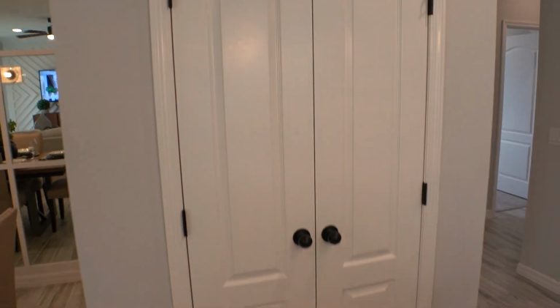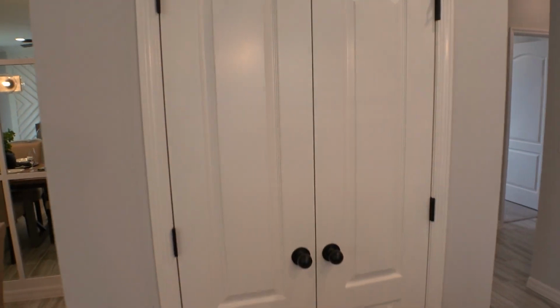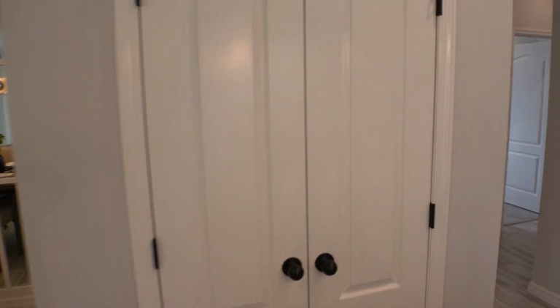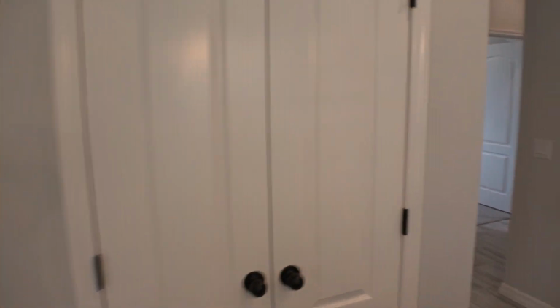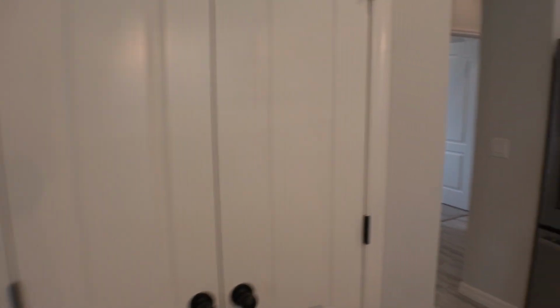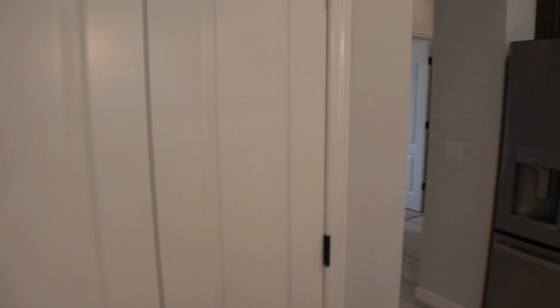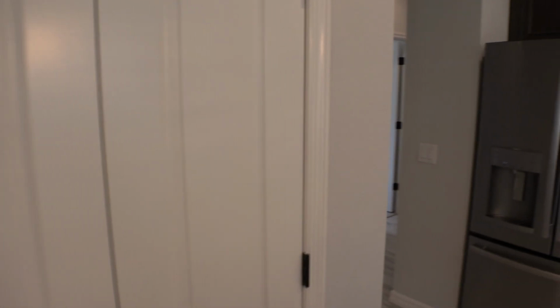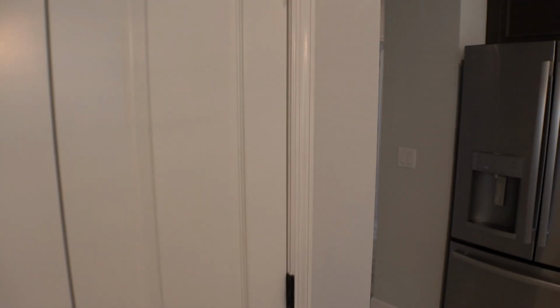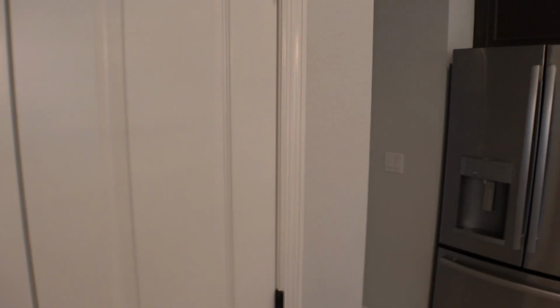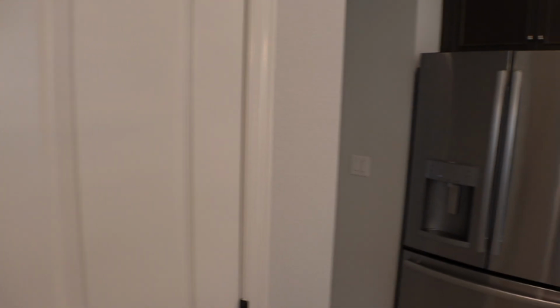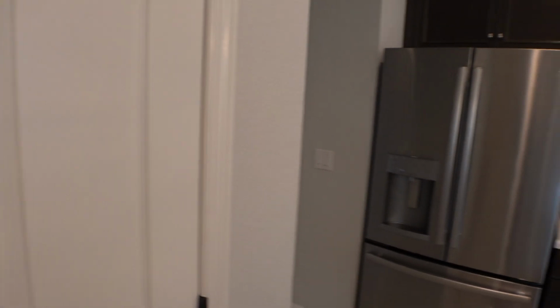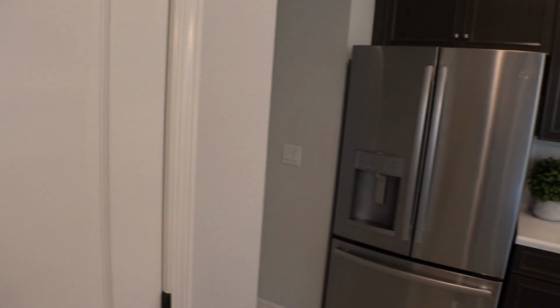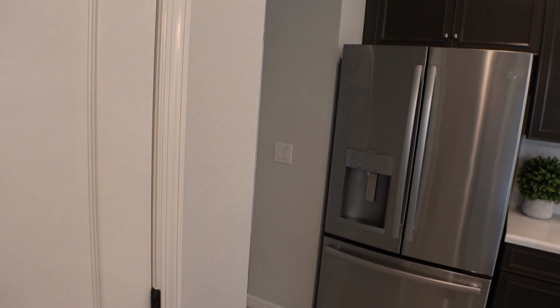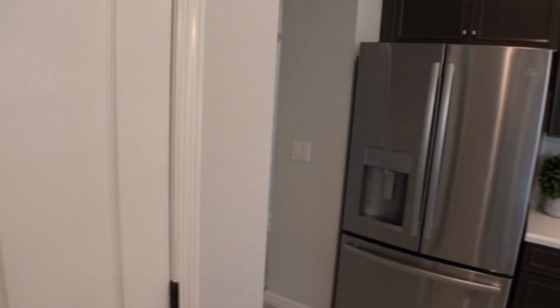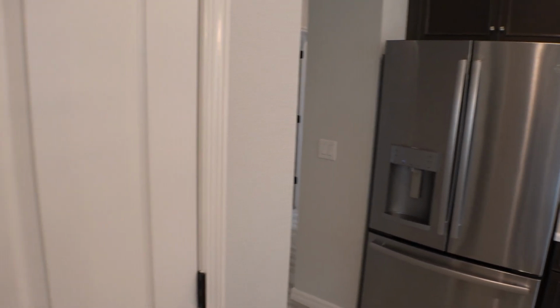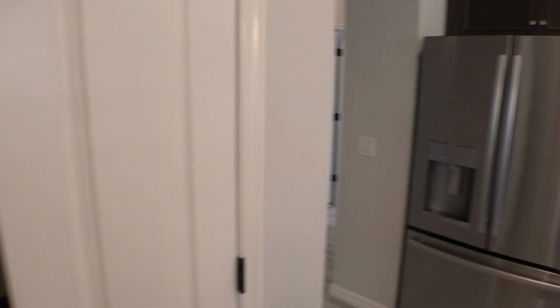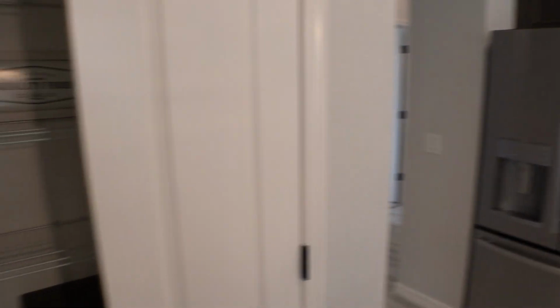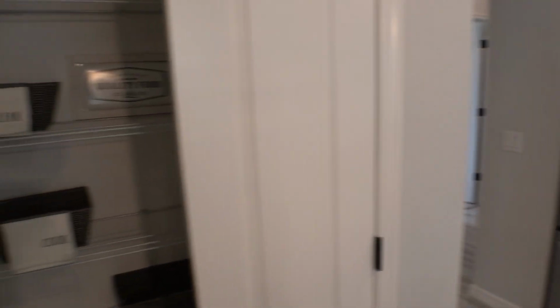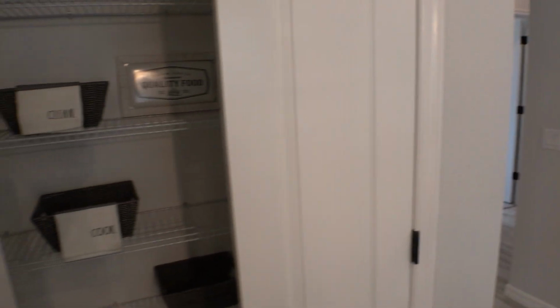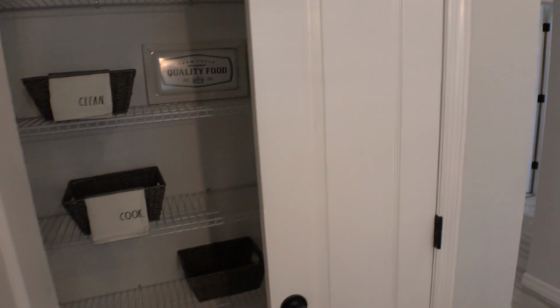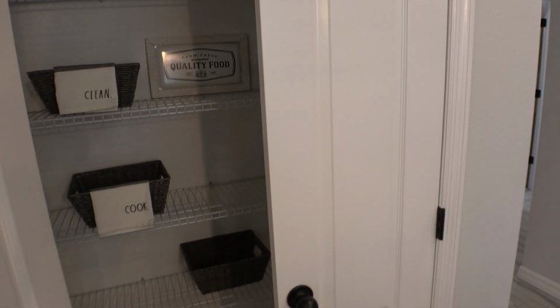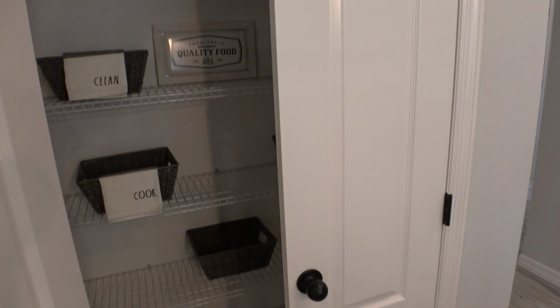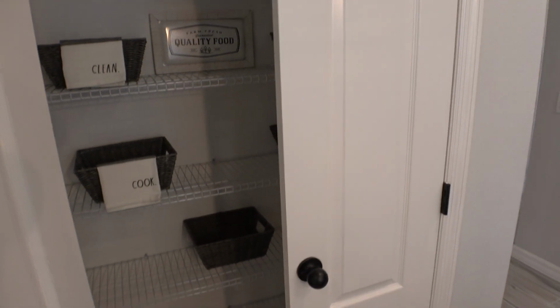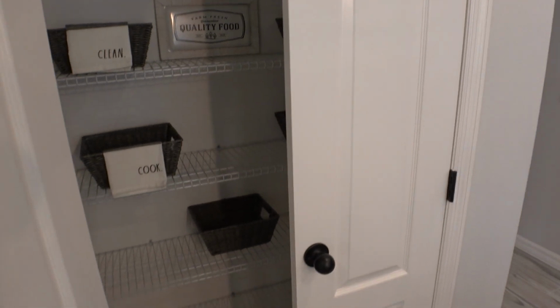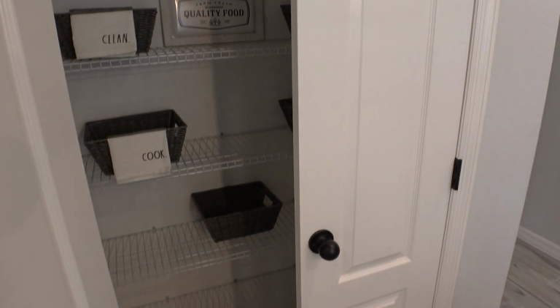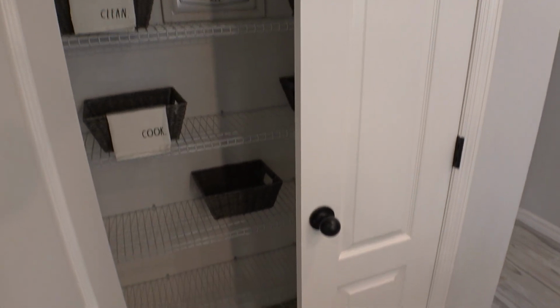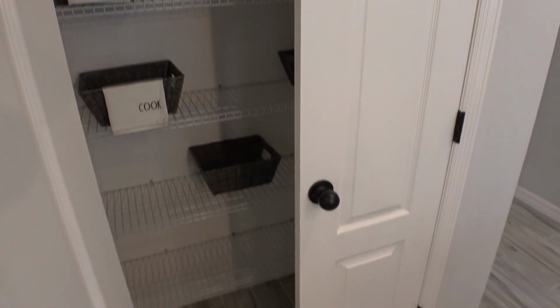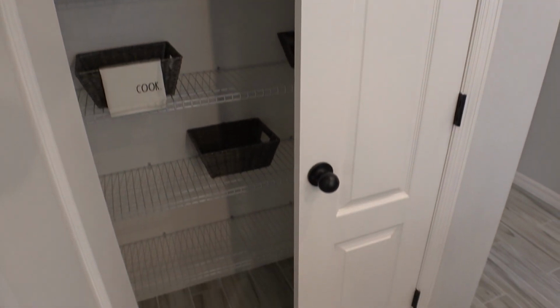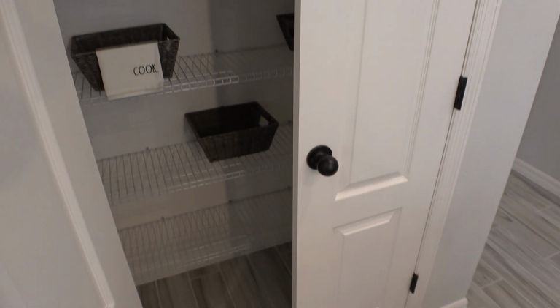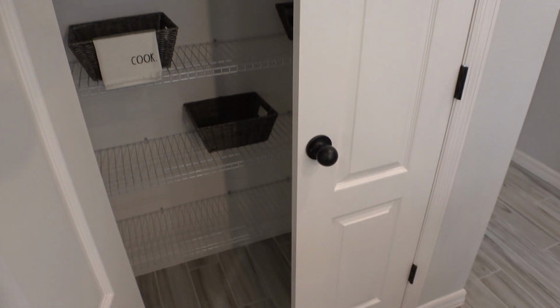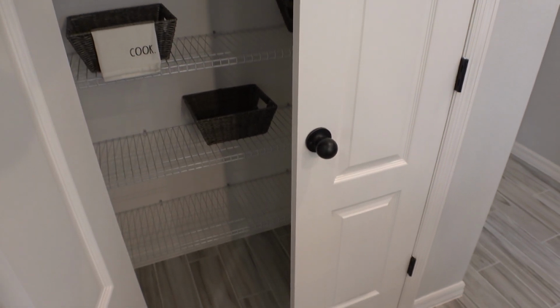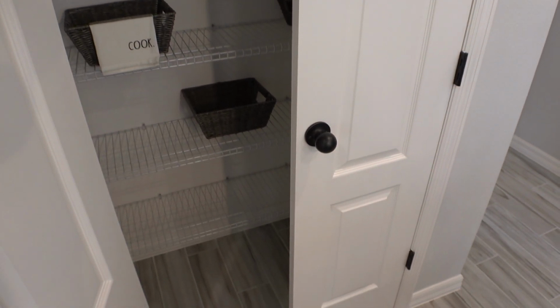So let's take a look at this — probably the pantry. Yes, it is.